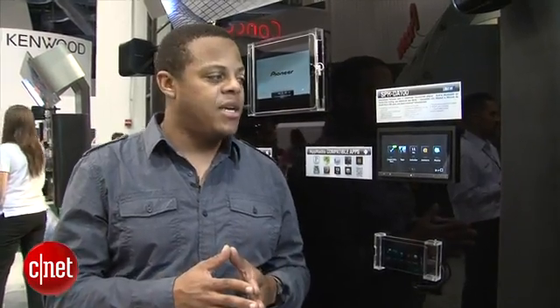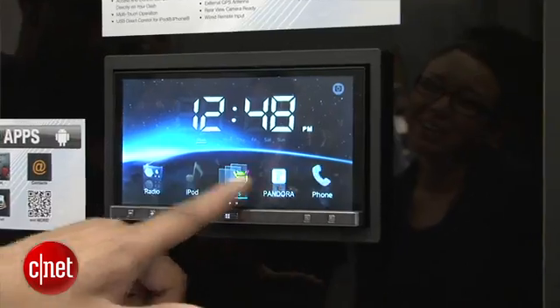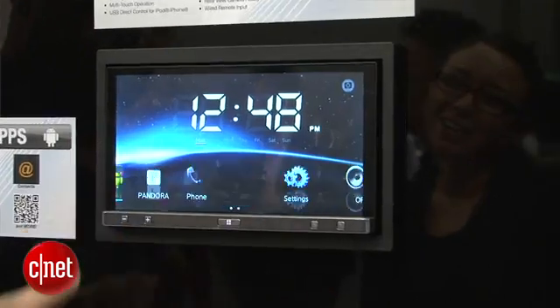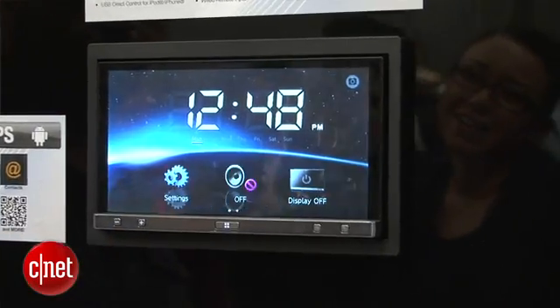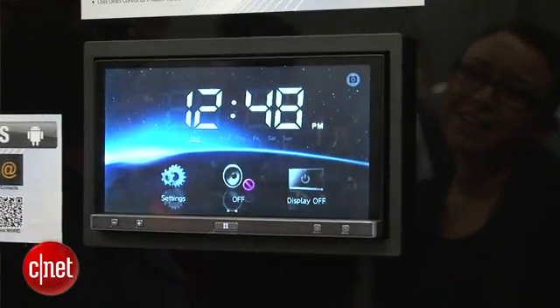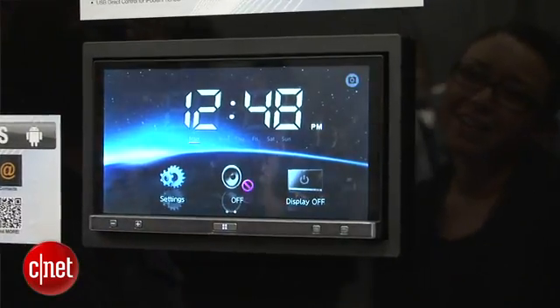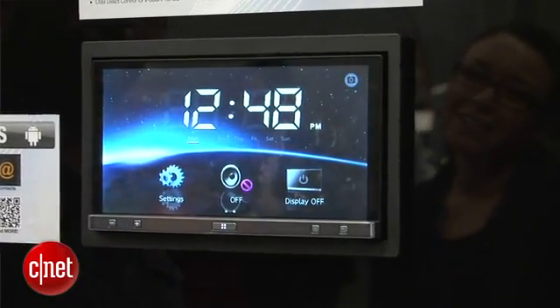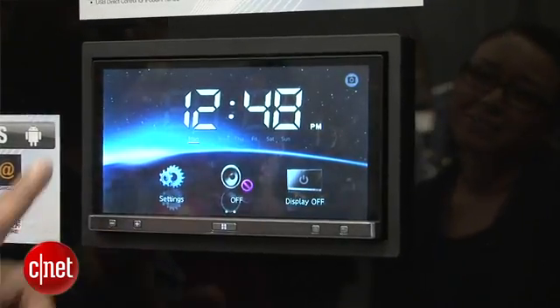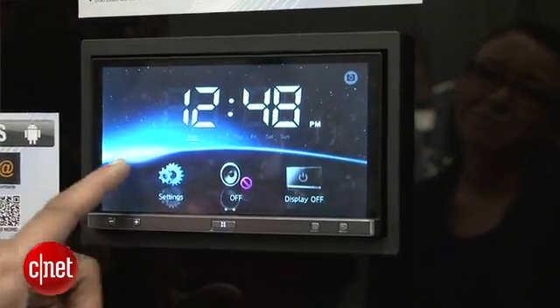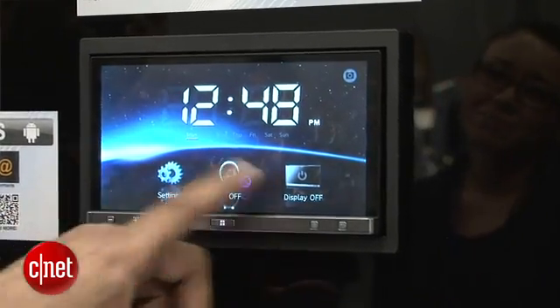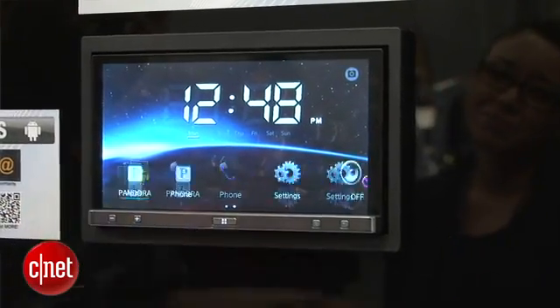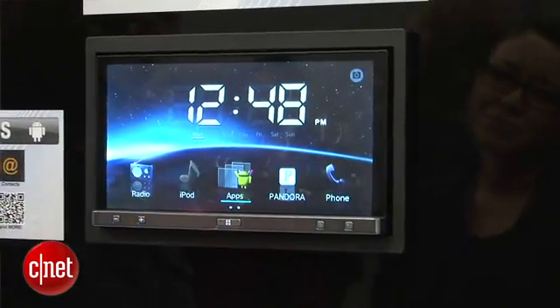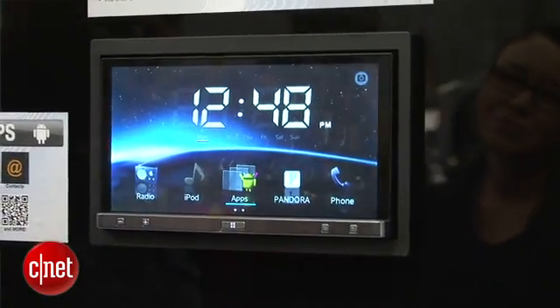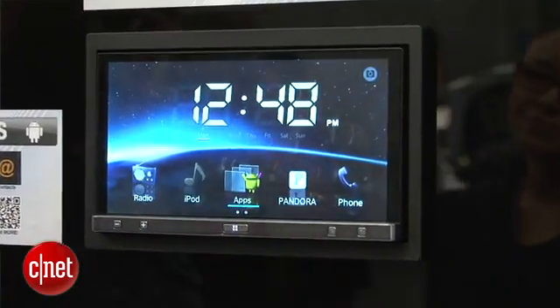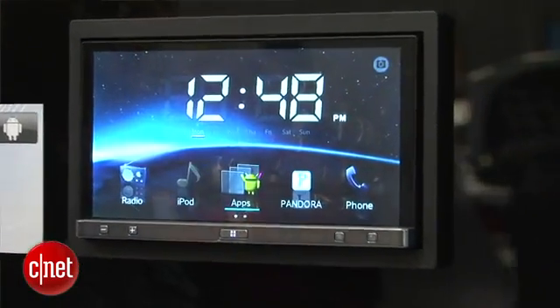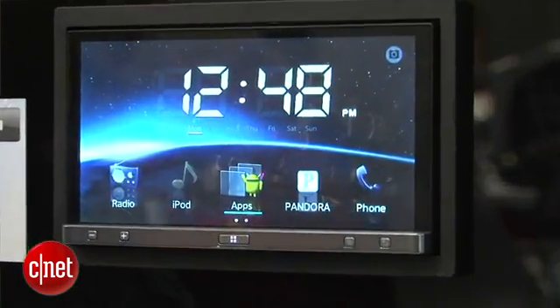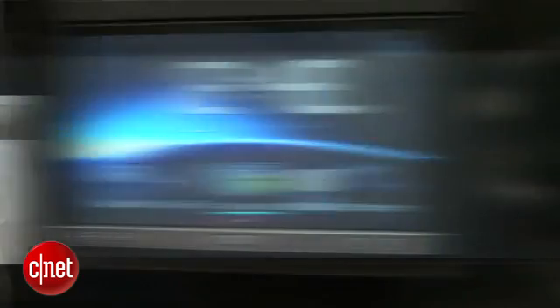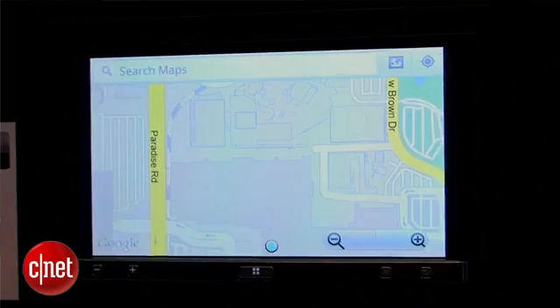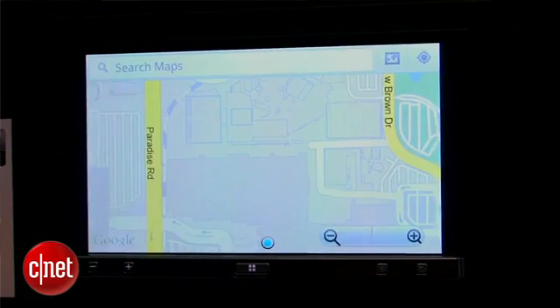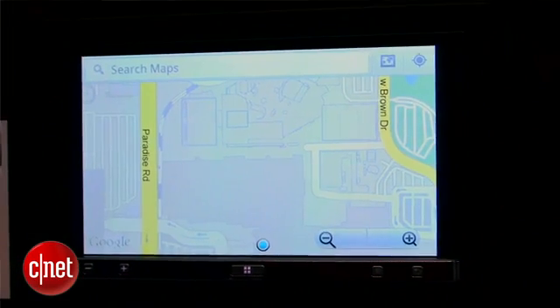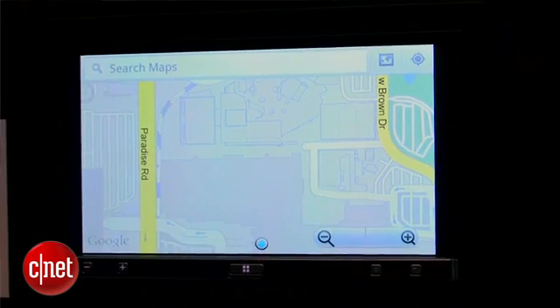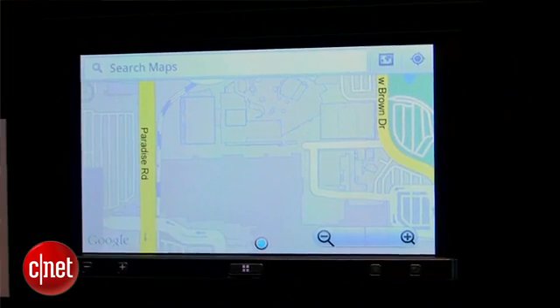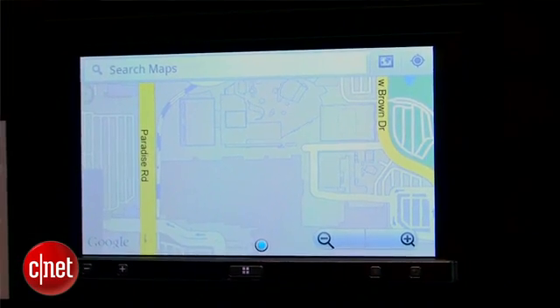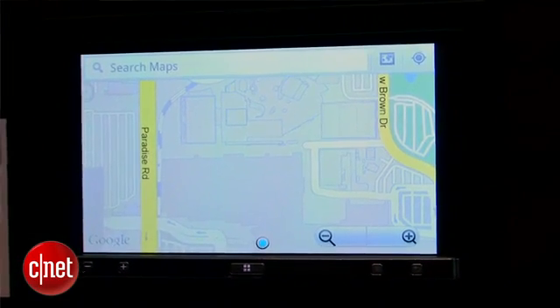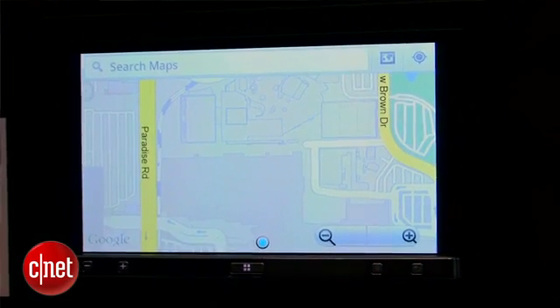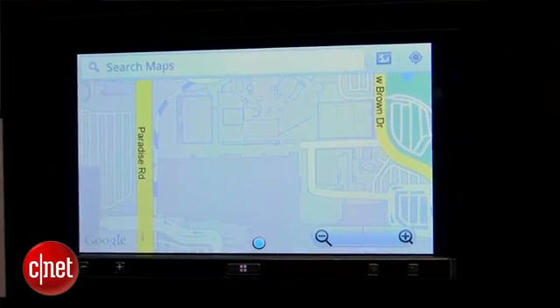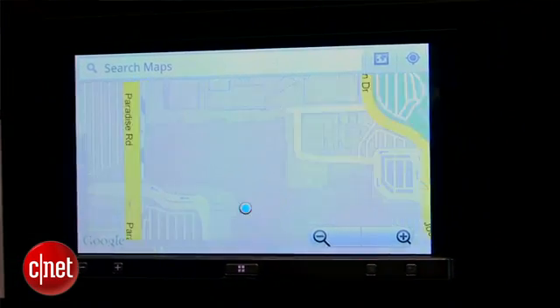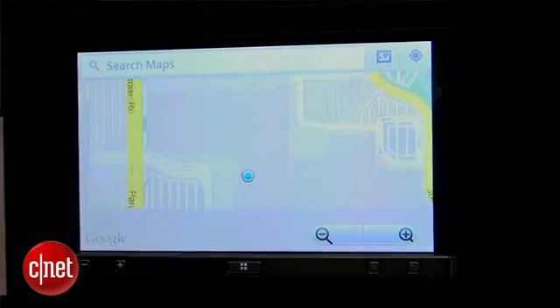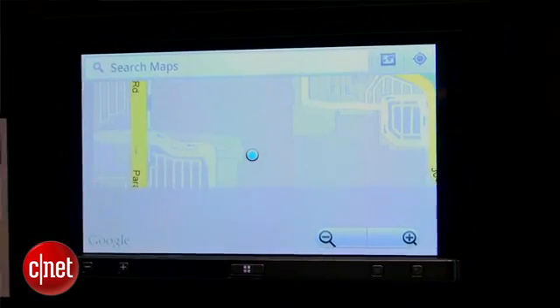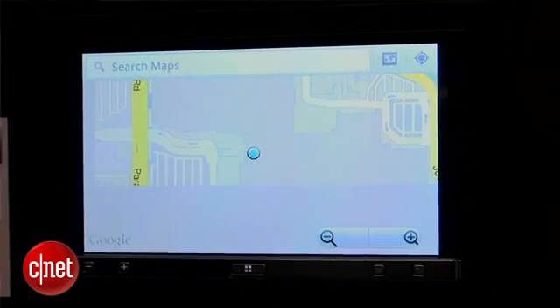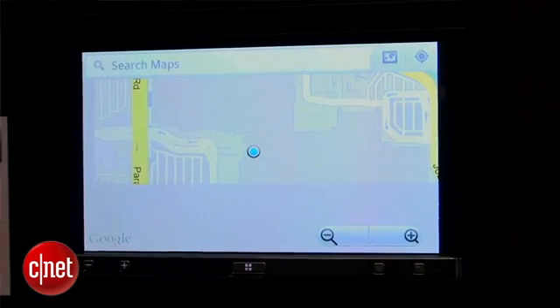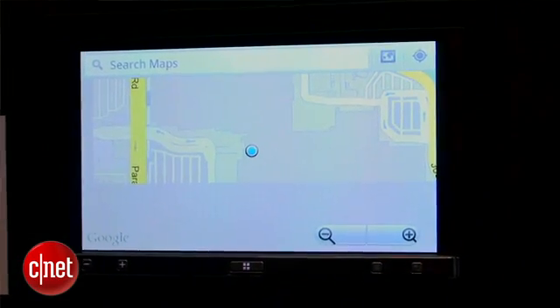We've got a bigger 7-inch capacitive touchscreen that's multi-touch, so when you're in Google Maps you can actually pinch and zoom and swipe and scroll — that sort of thing.